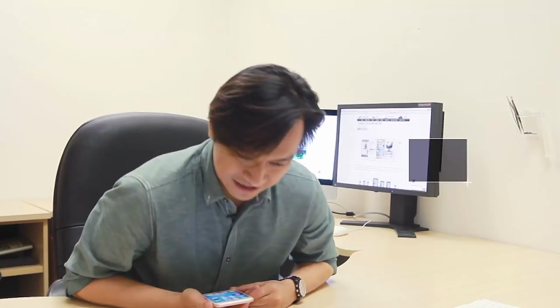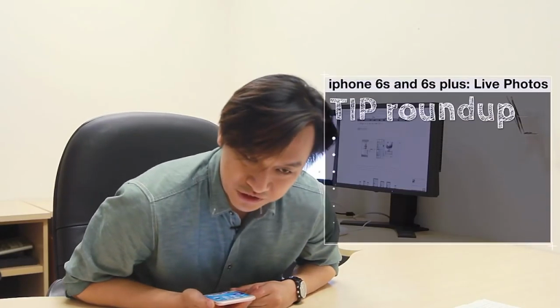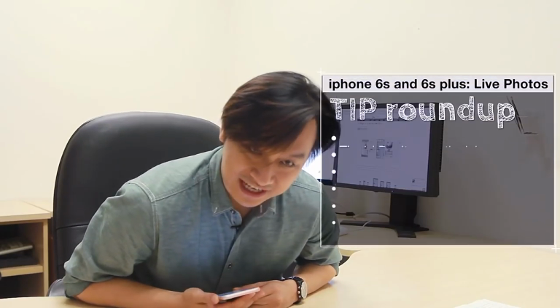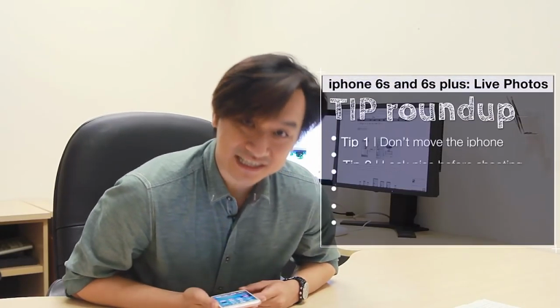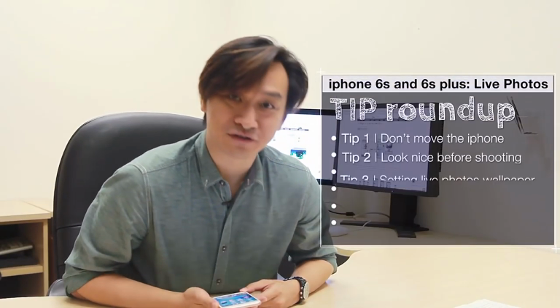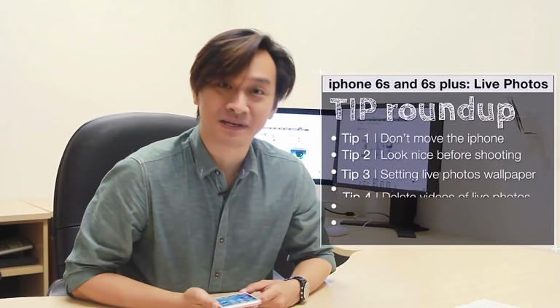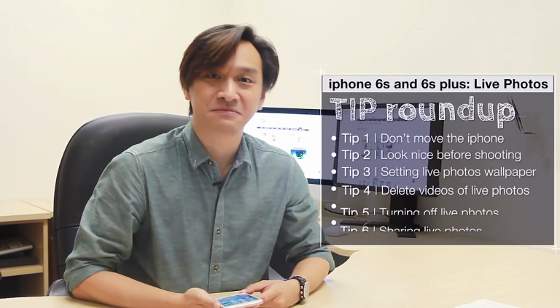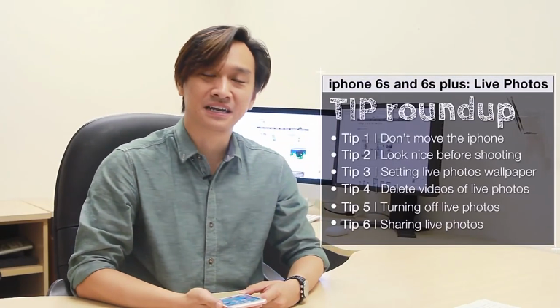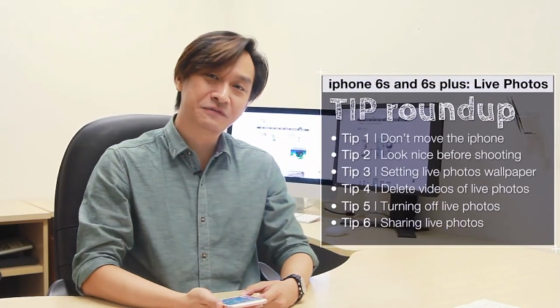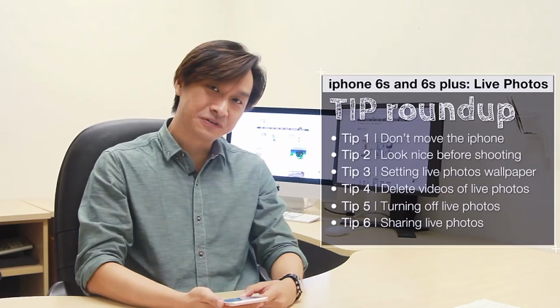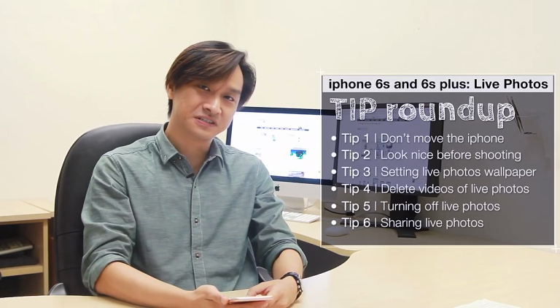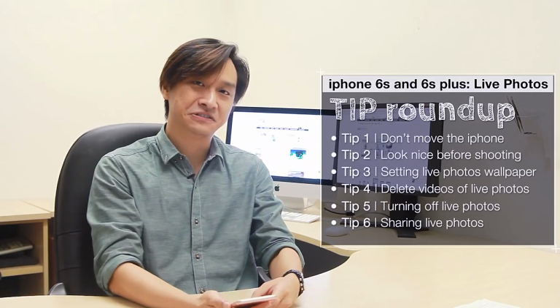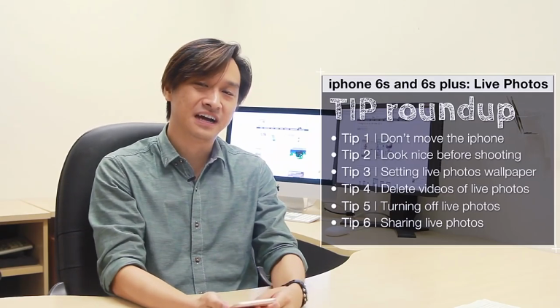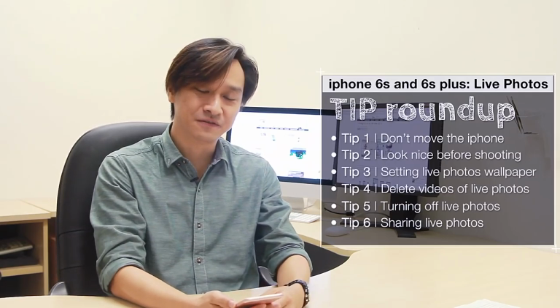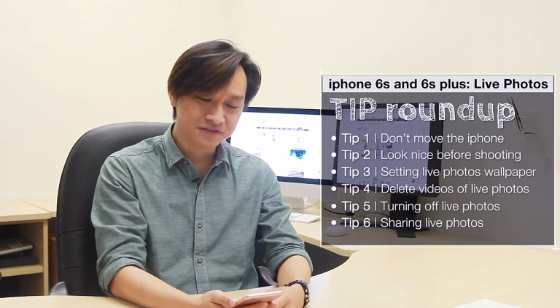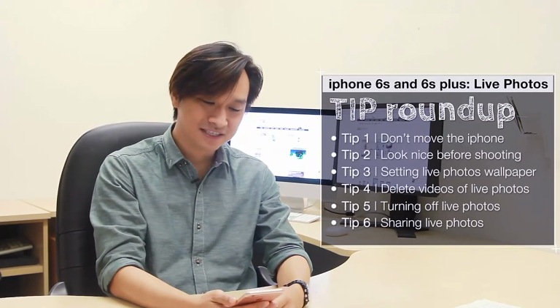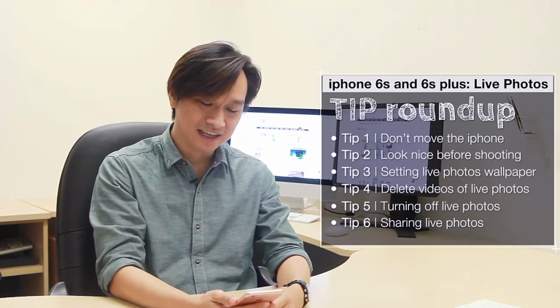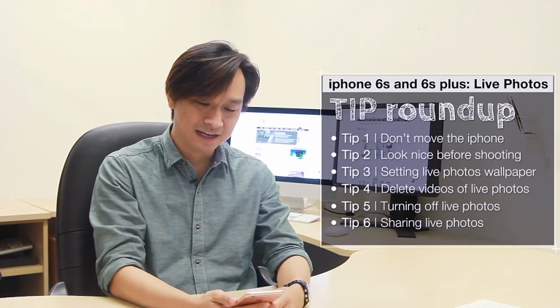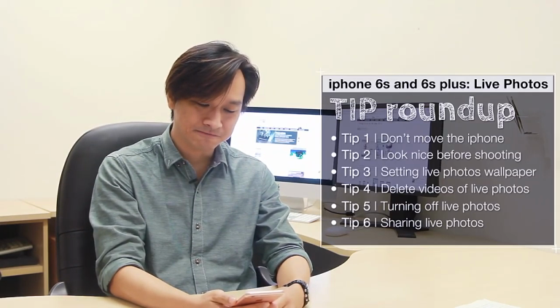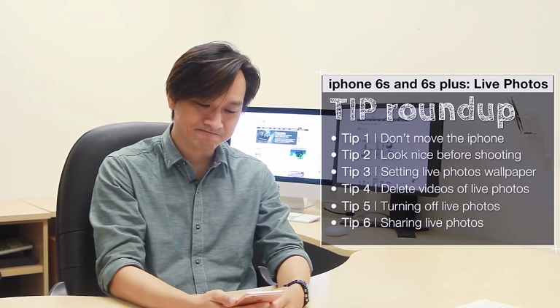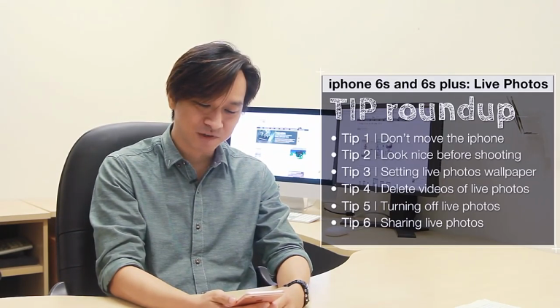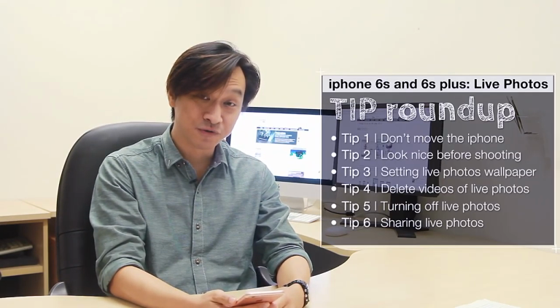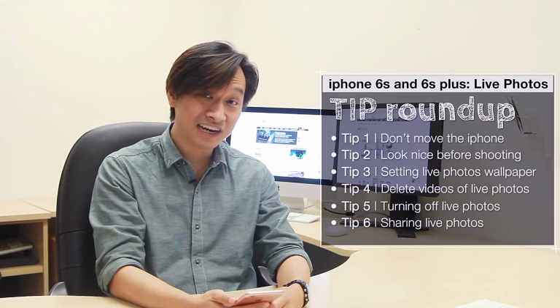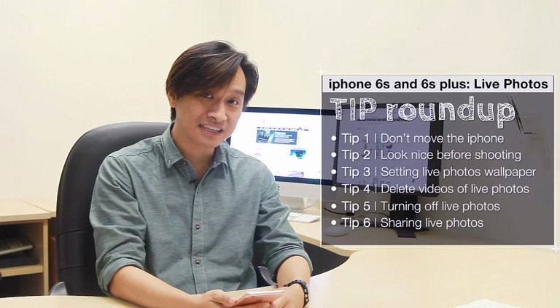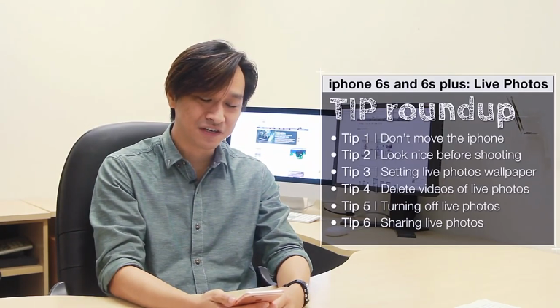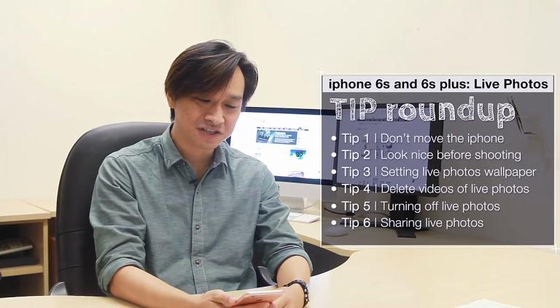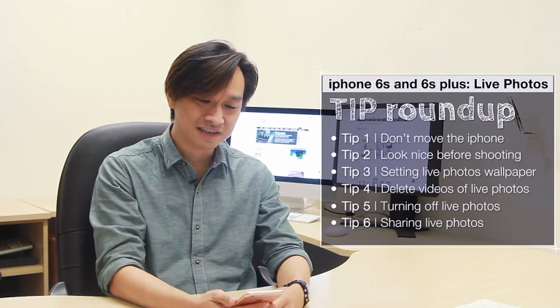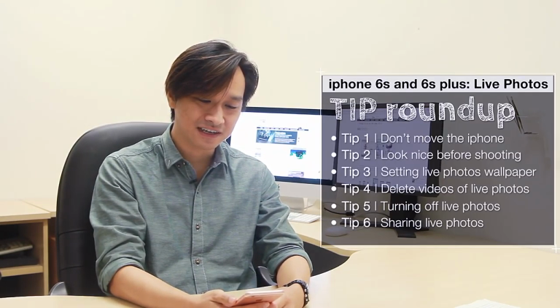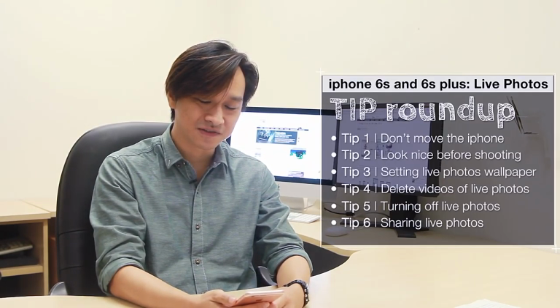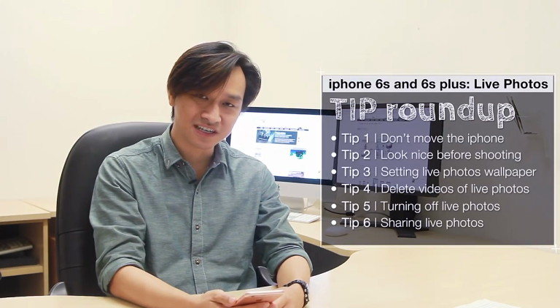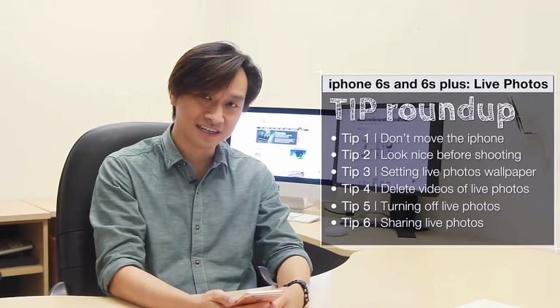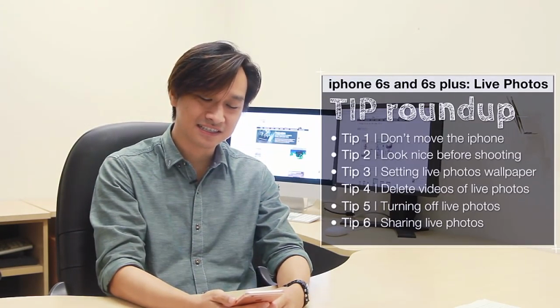So that's it from us about live photos on the new iPhones. We really like the feature — it's really nice.